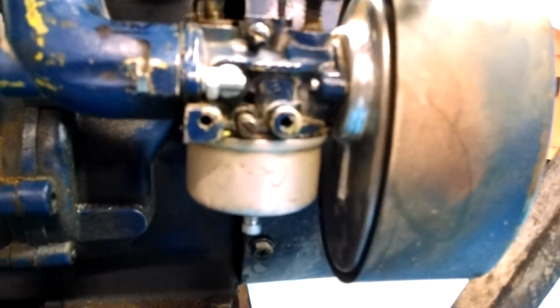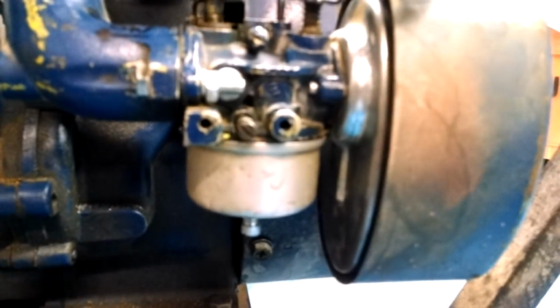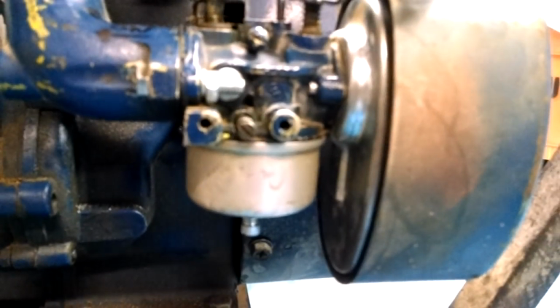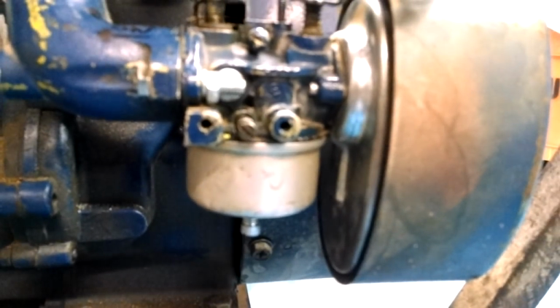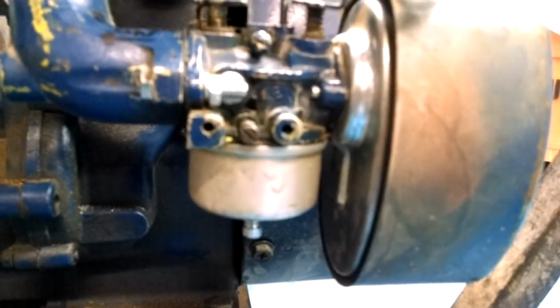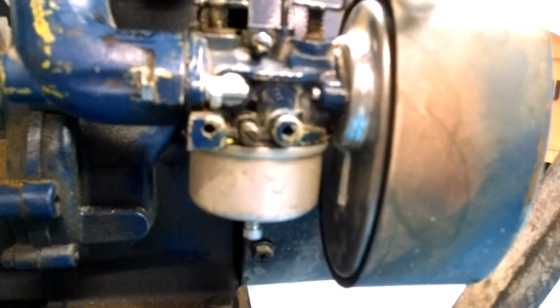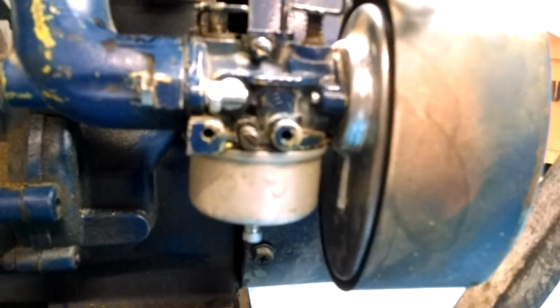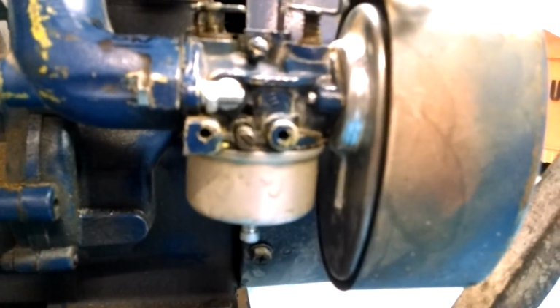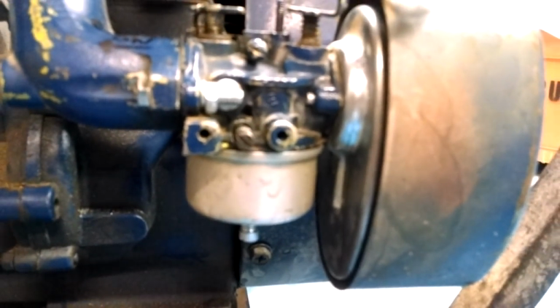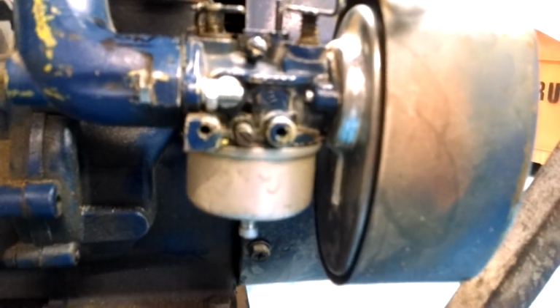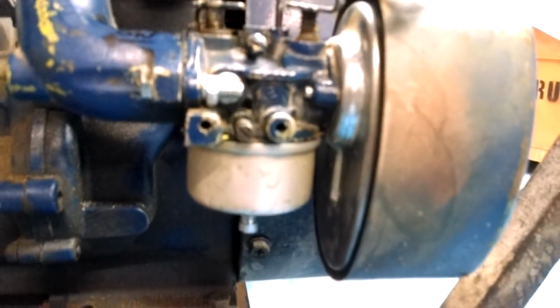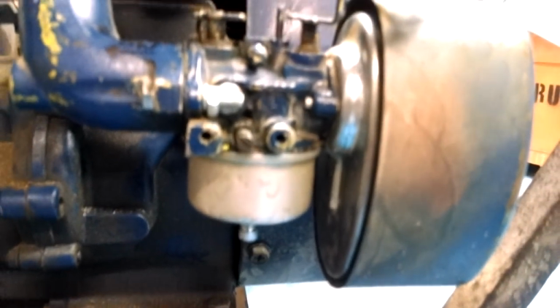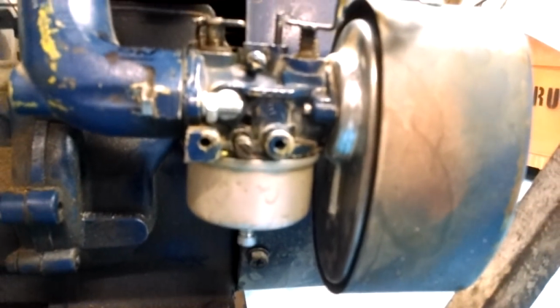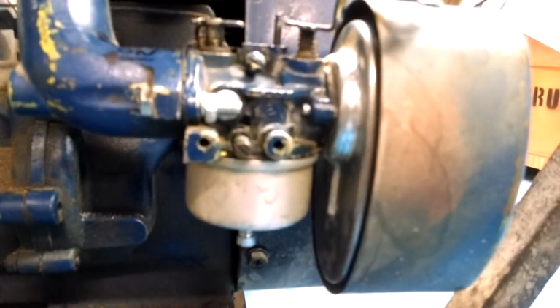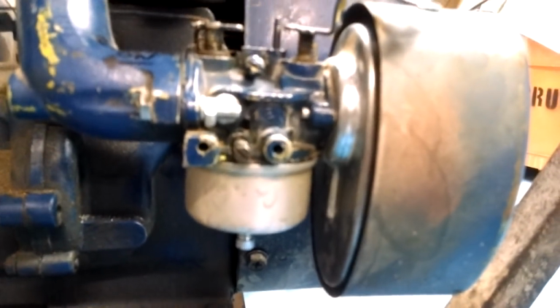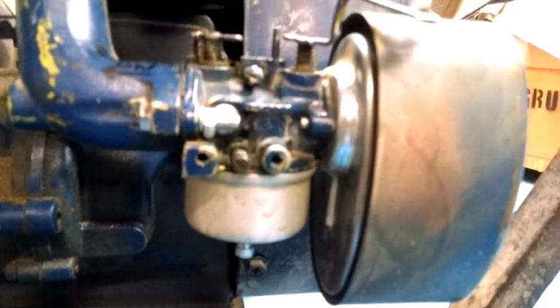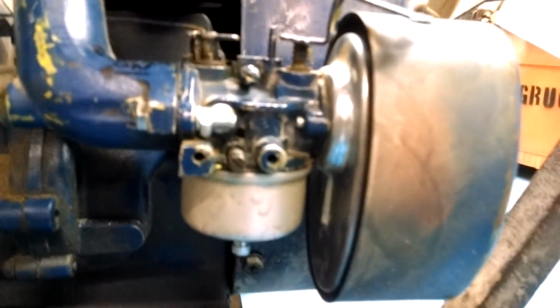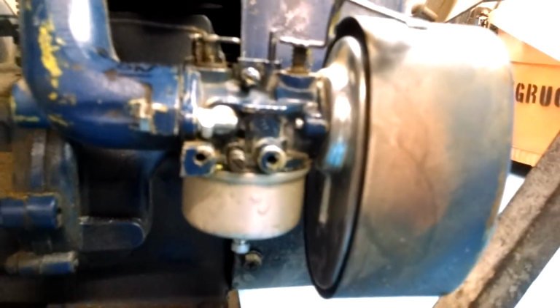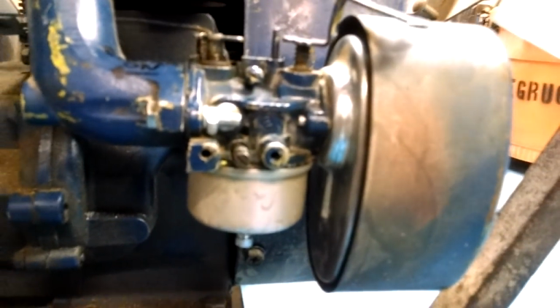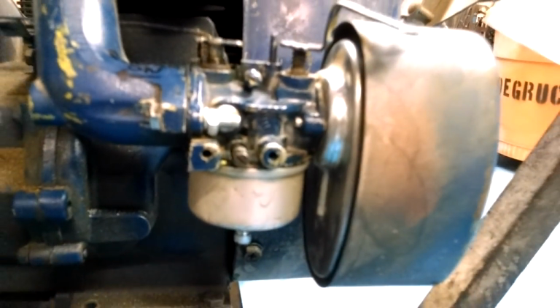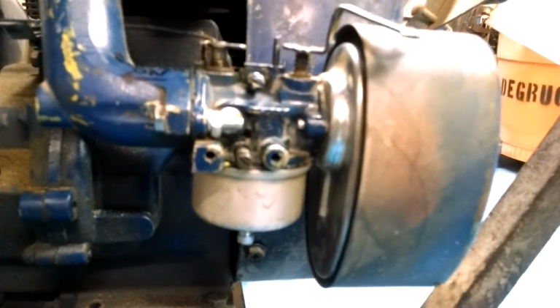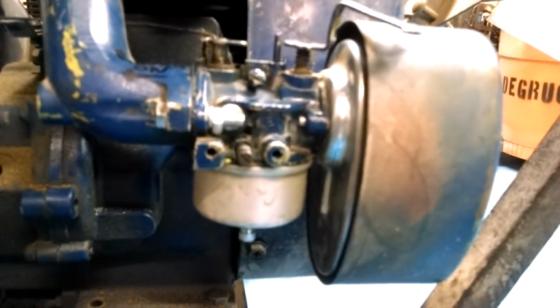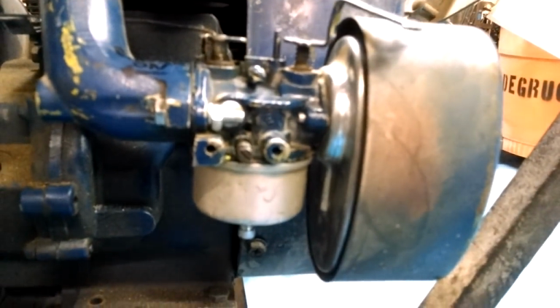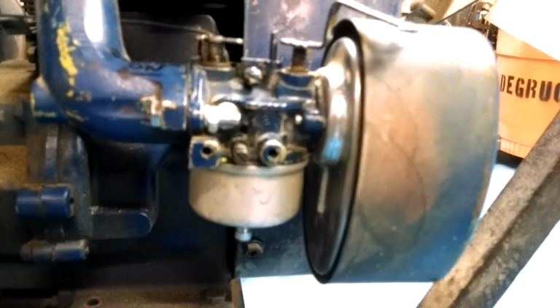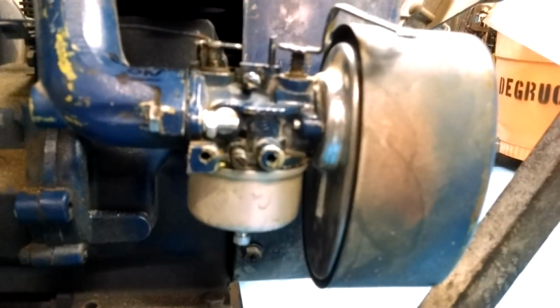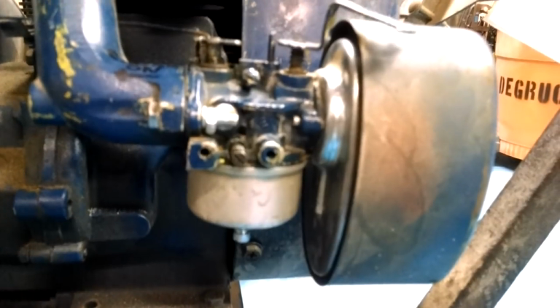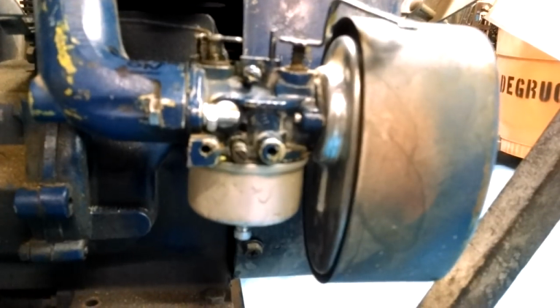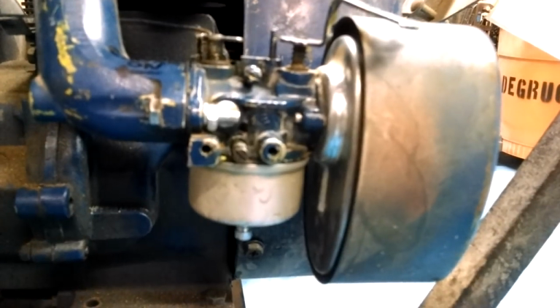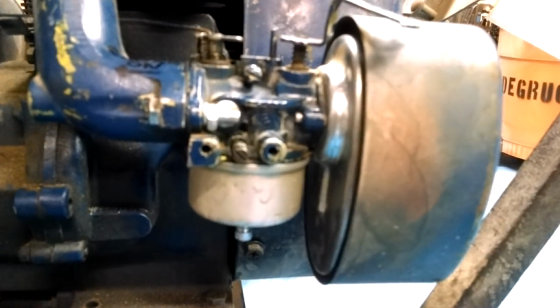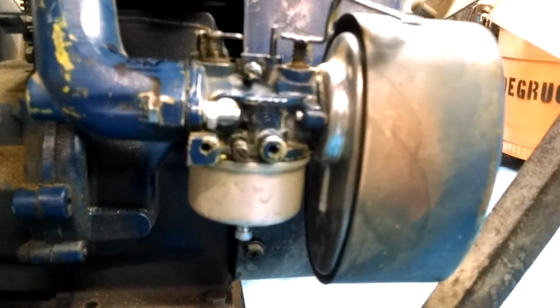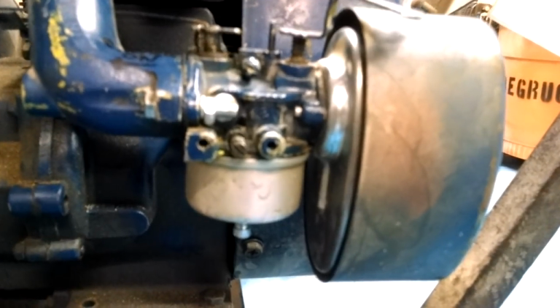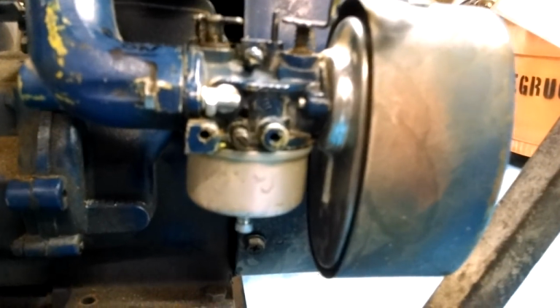This is an old Tecumseh HM80 motor. I just rebuilt this carburetor.